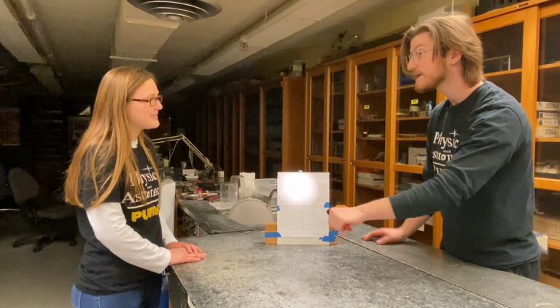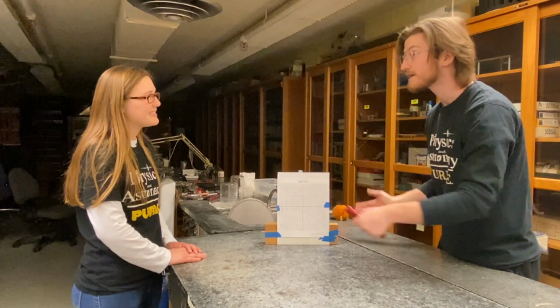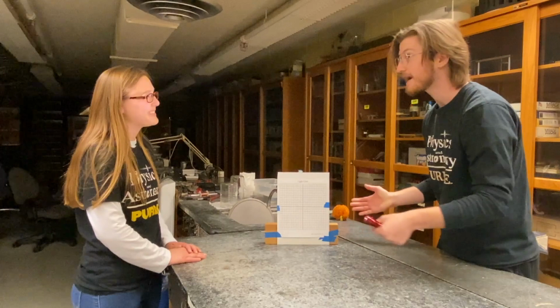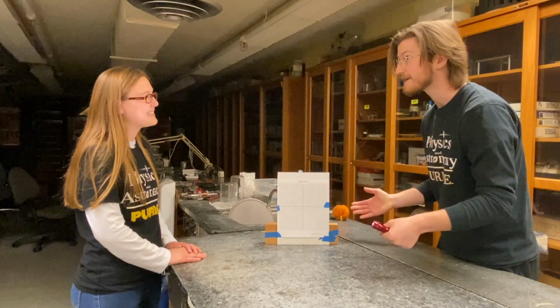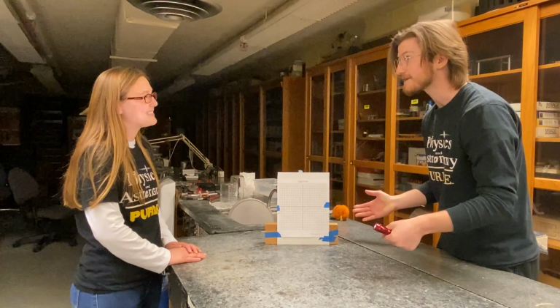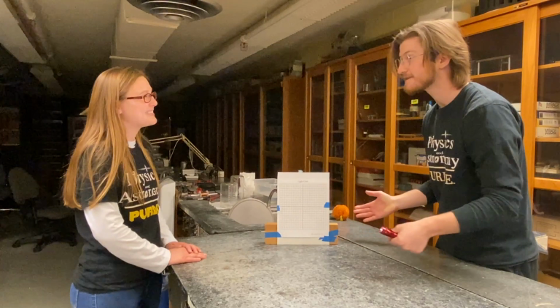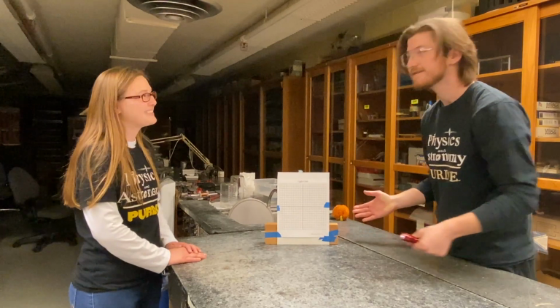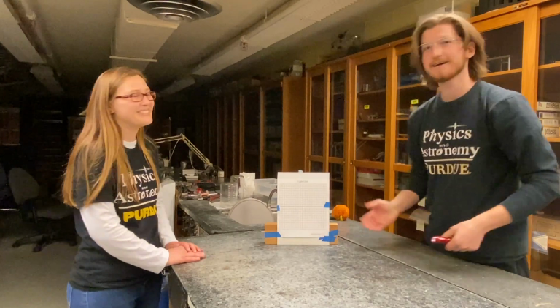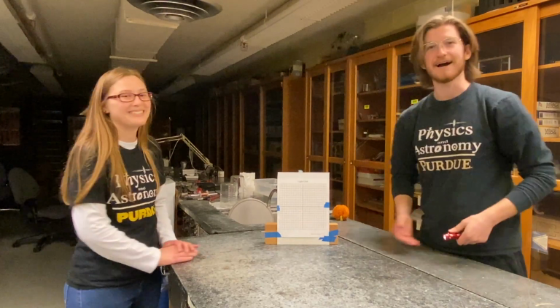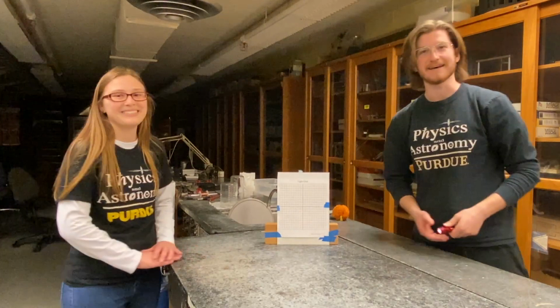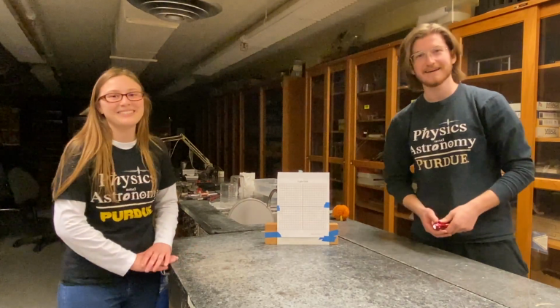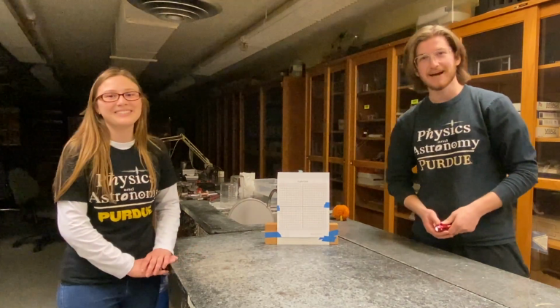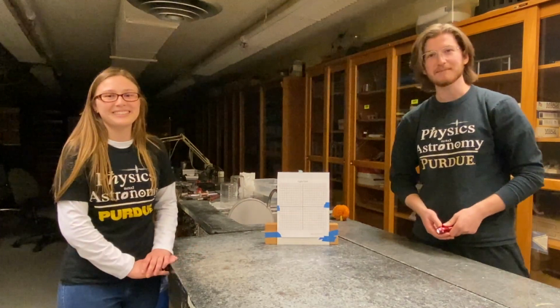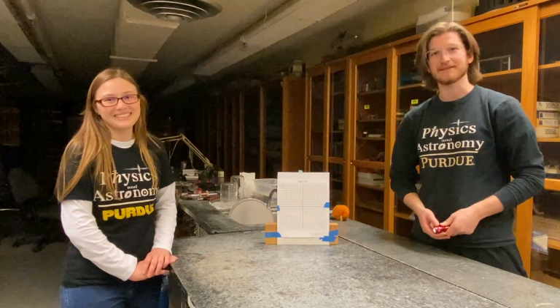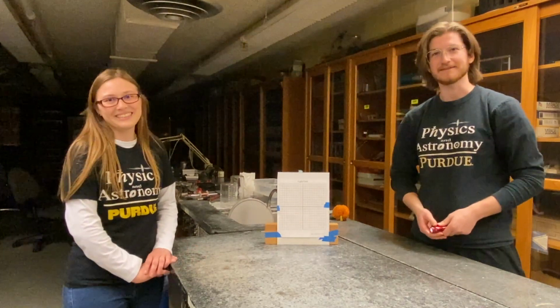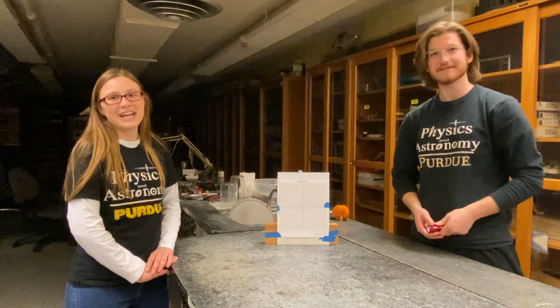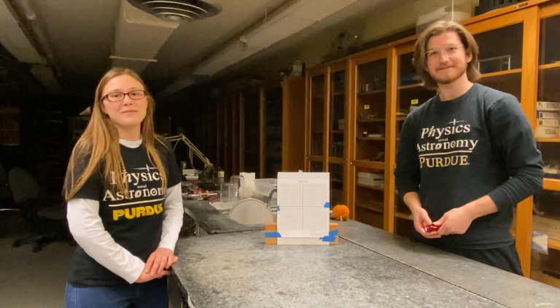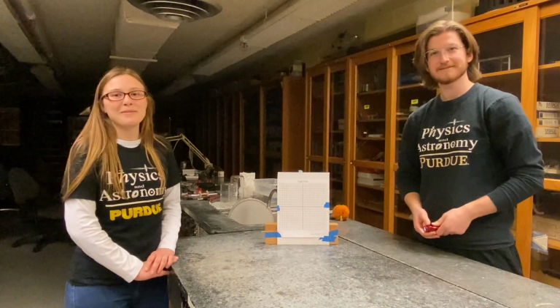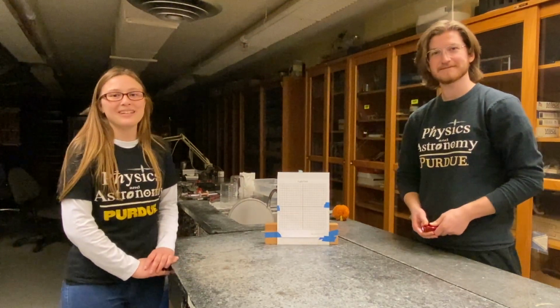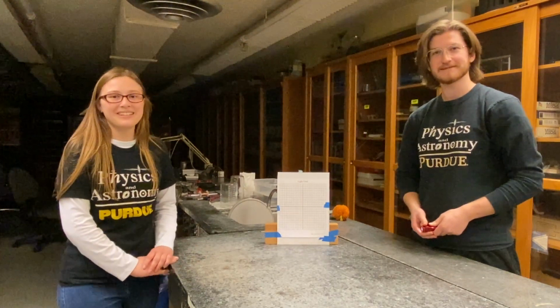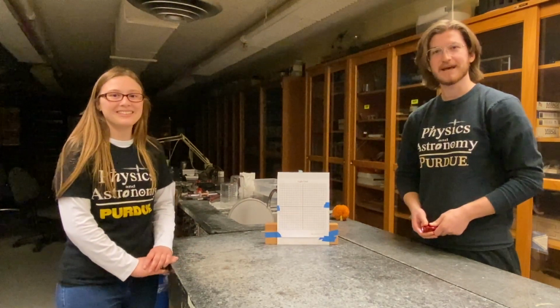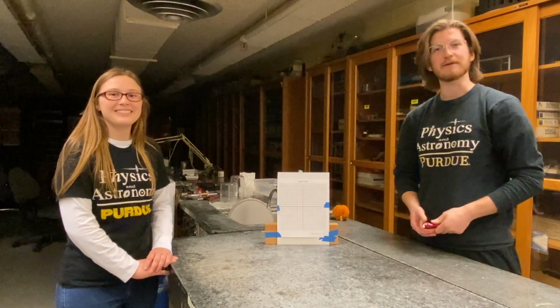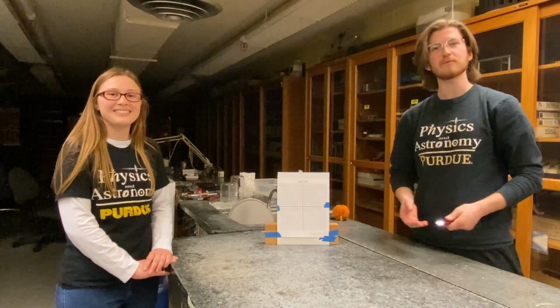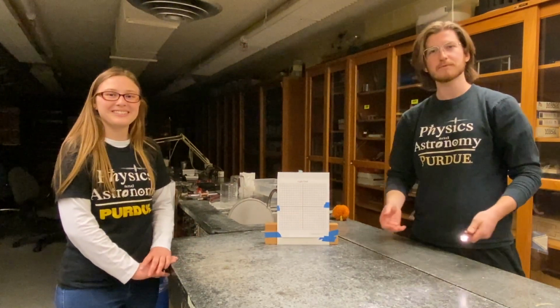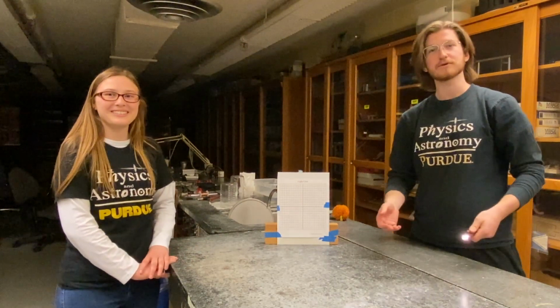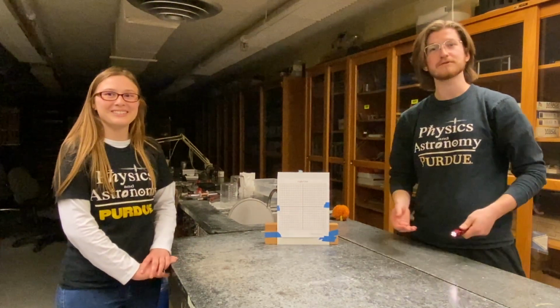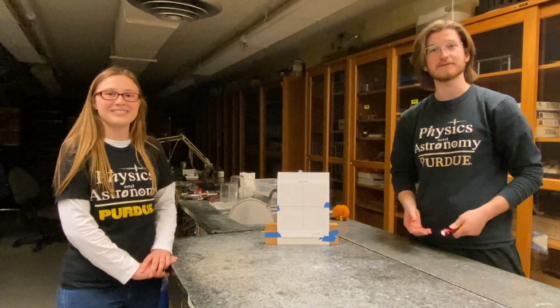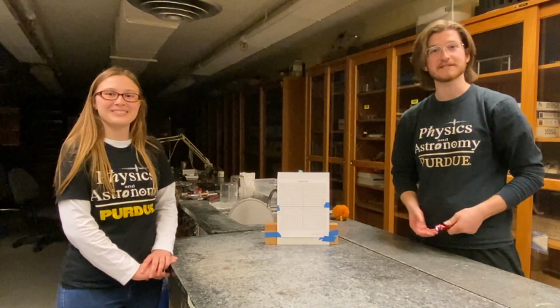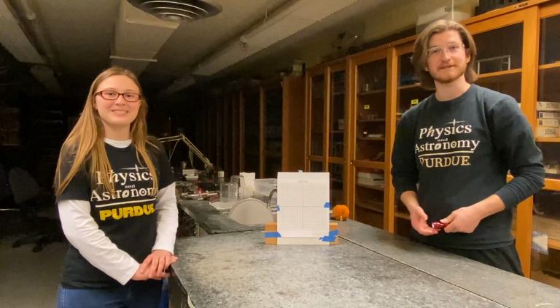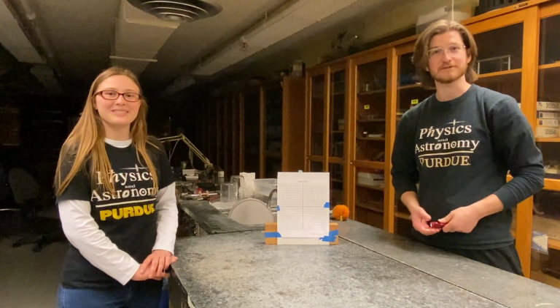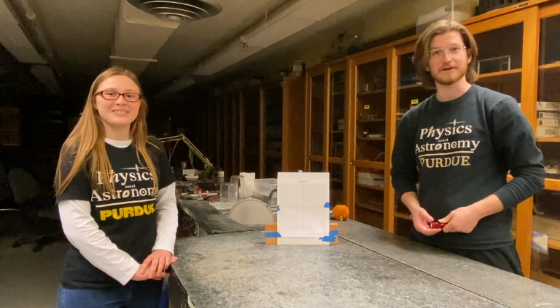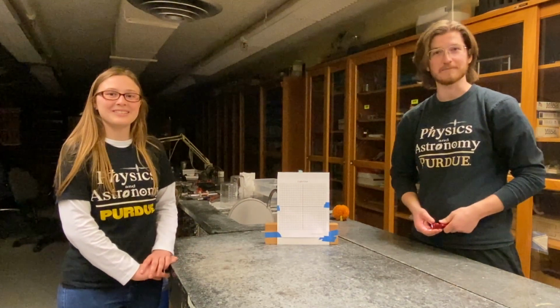You got it. Hi, I'm Ethan. I'm Amelia. And we're with Purdue Physics and Astronomy.